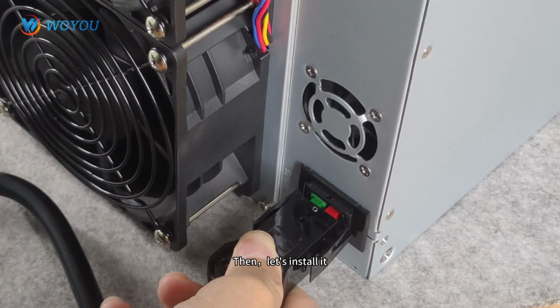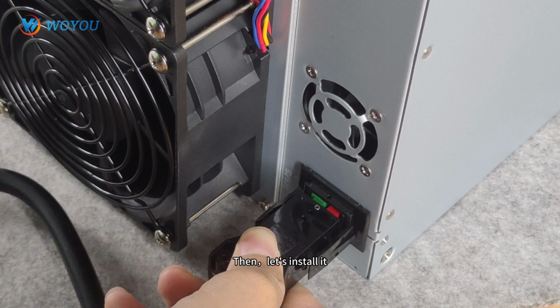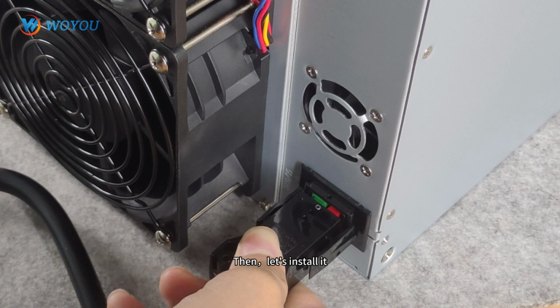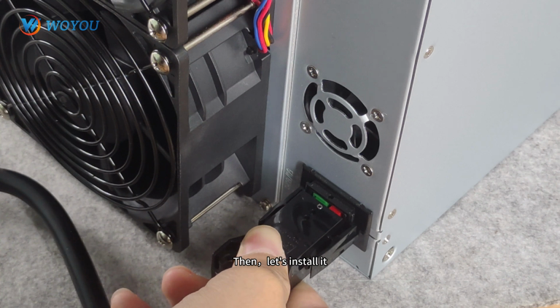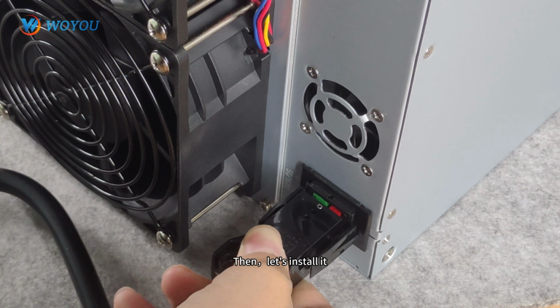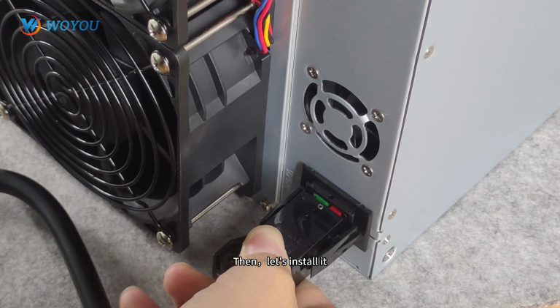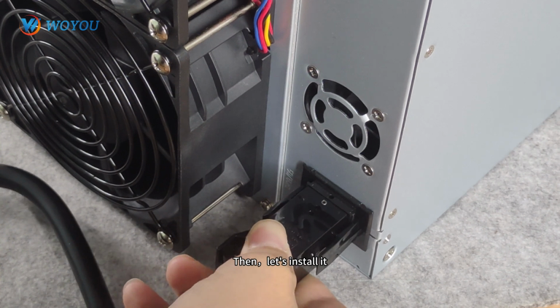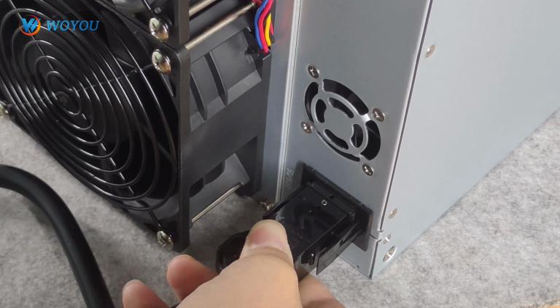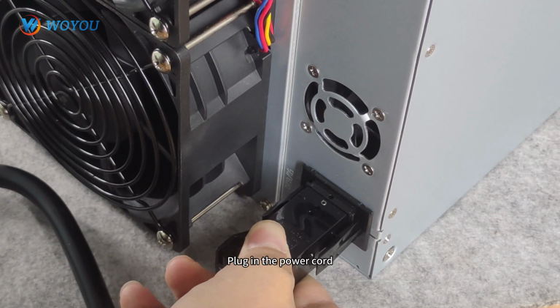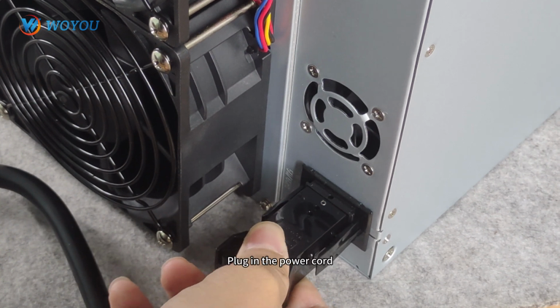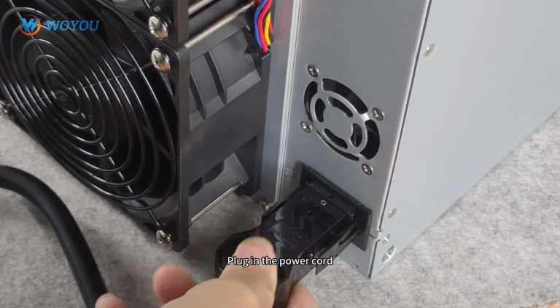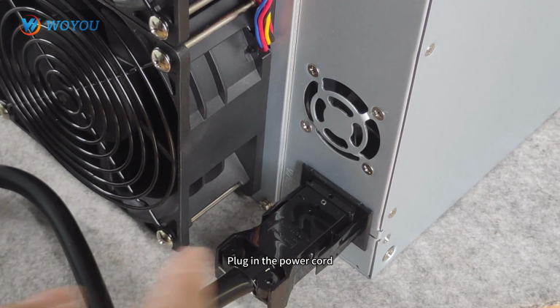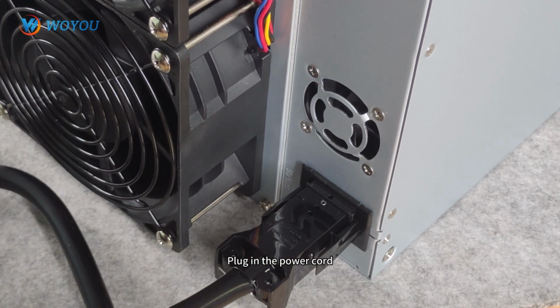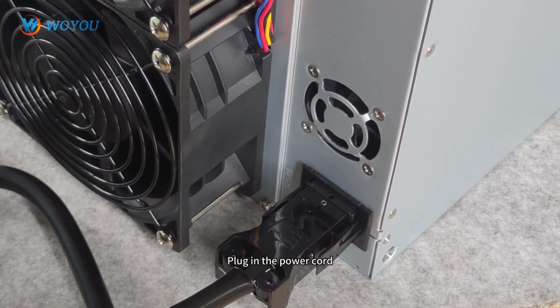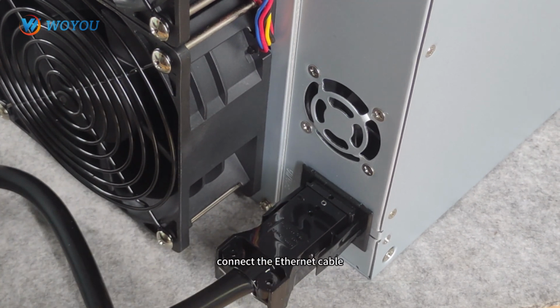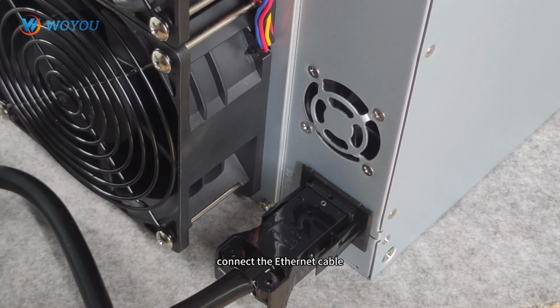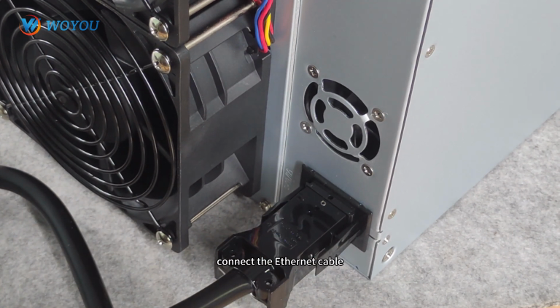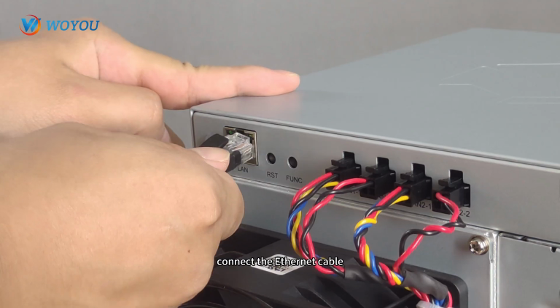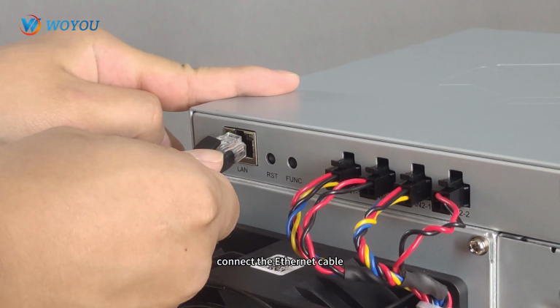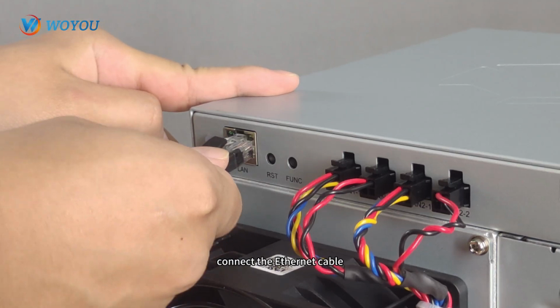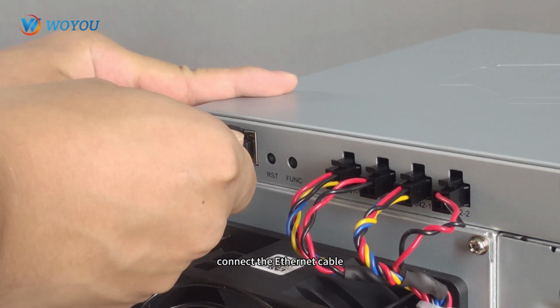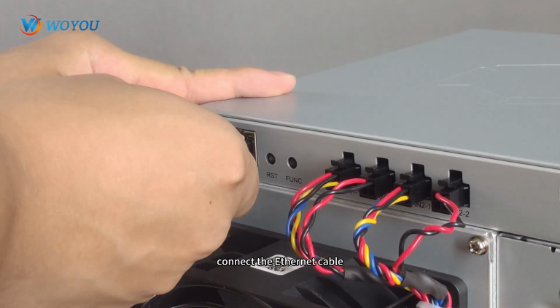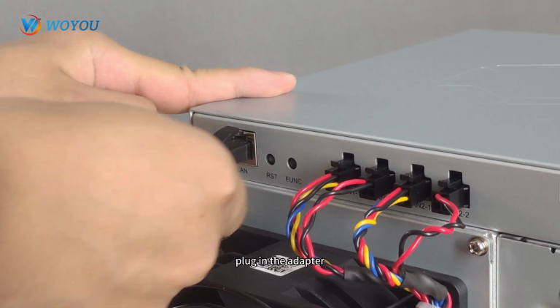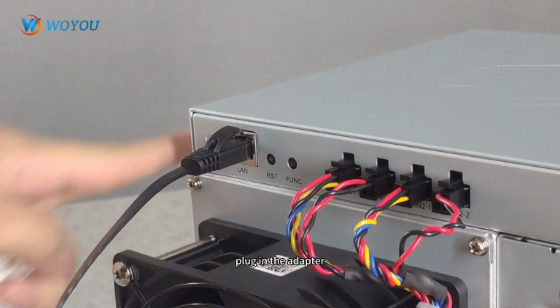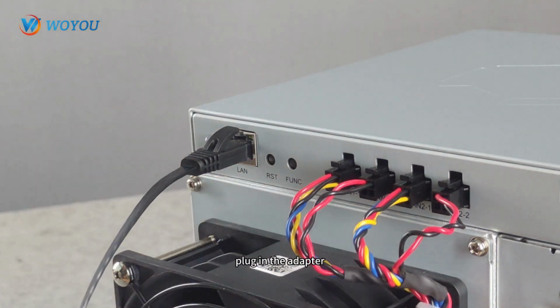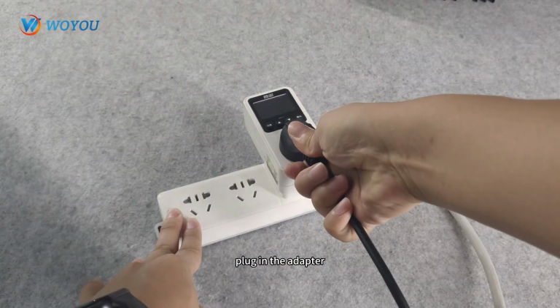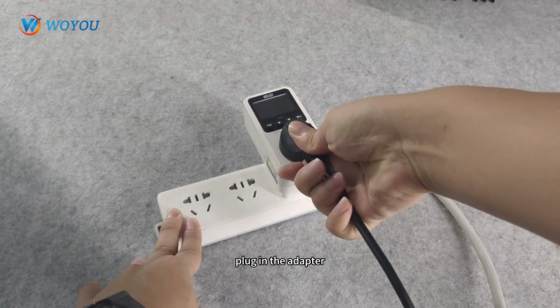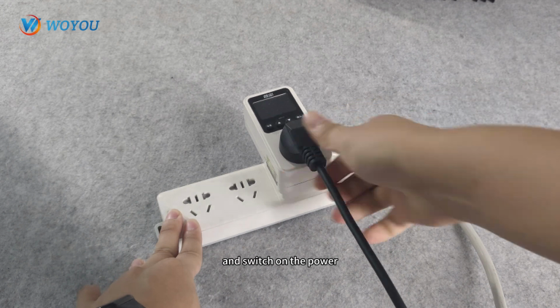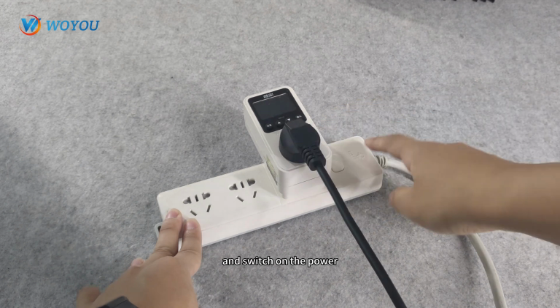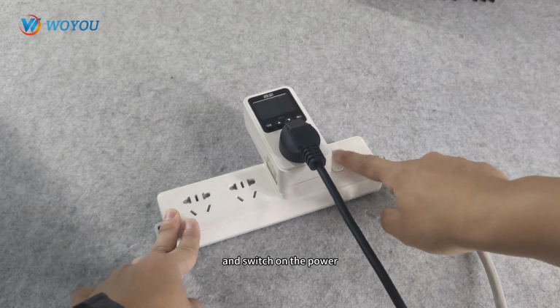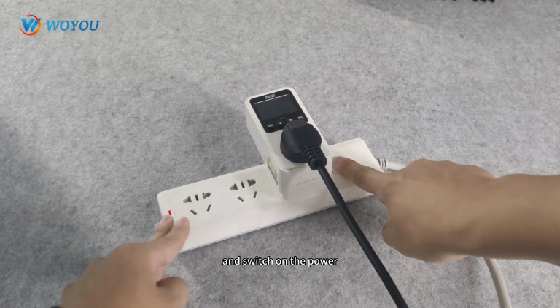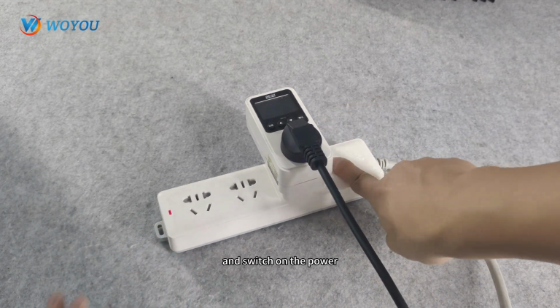Let's install it. Plug in the power cord, connect the Ethernet cable, plug in the adapter, and switch on the power.